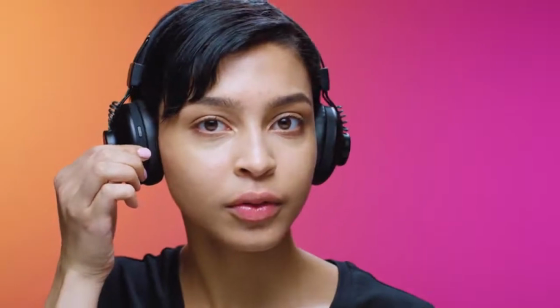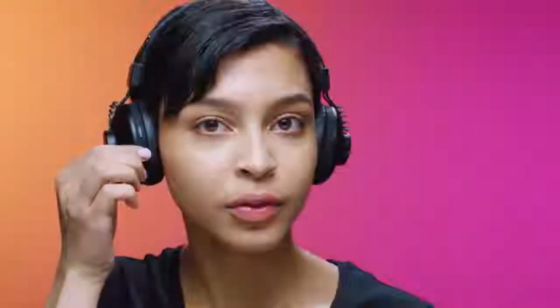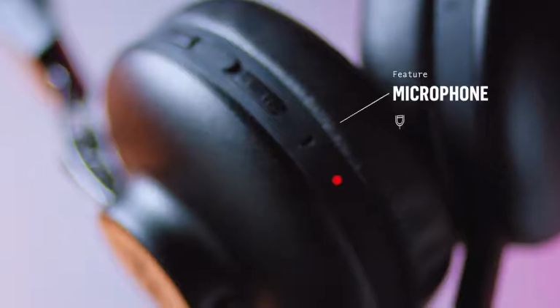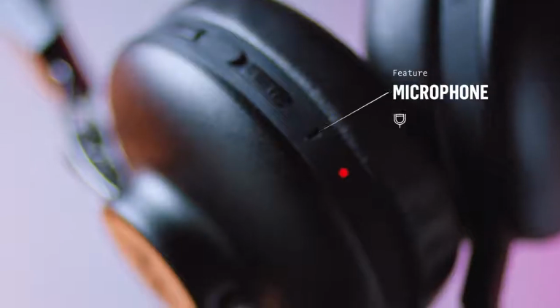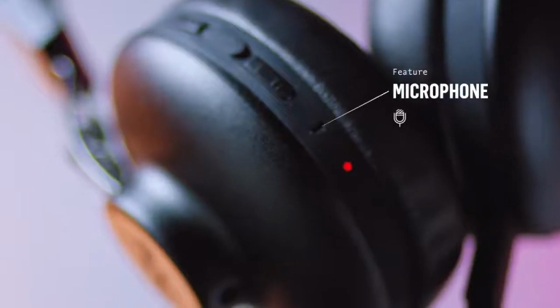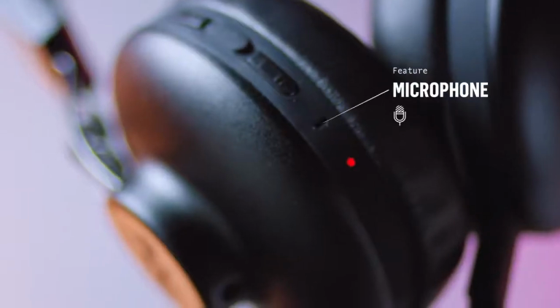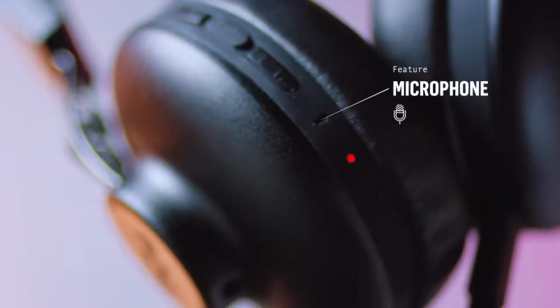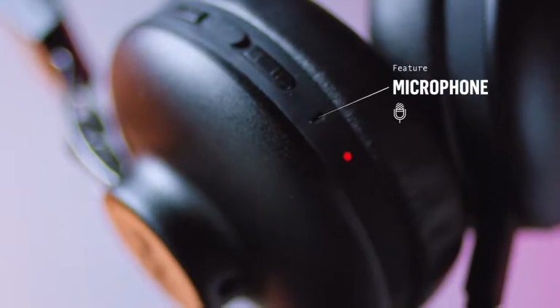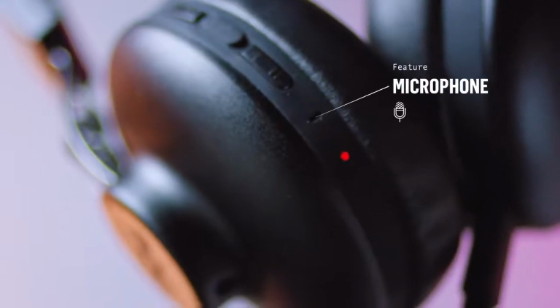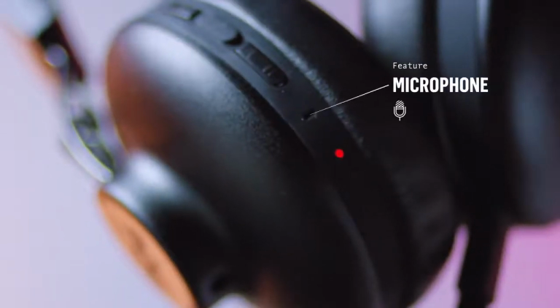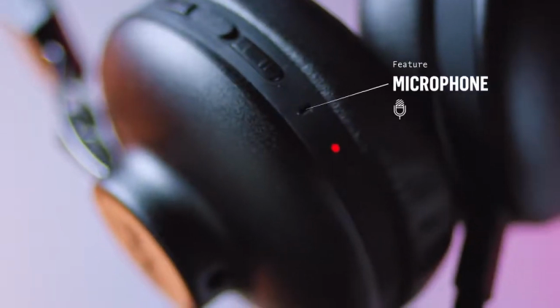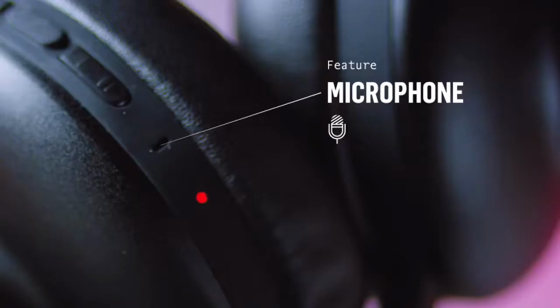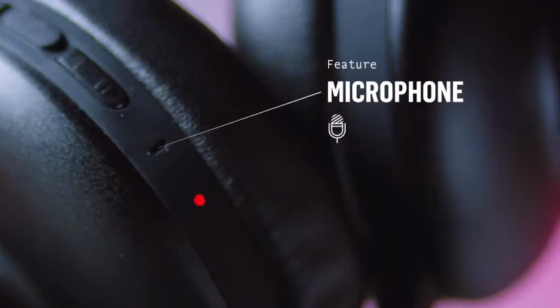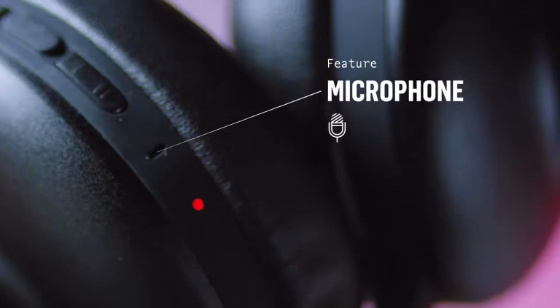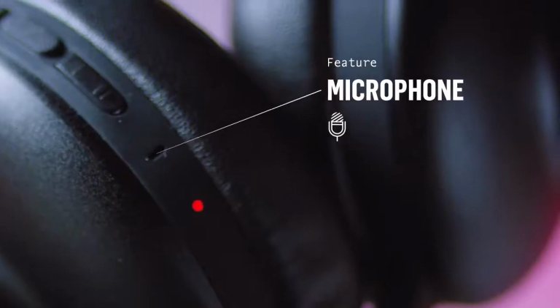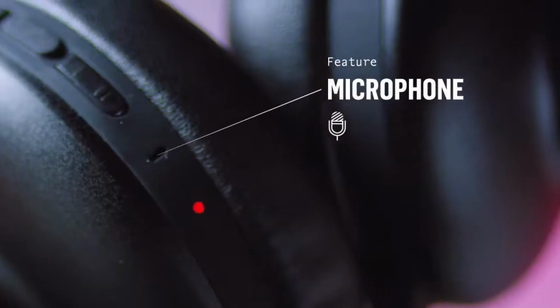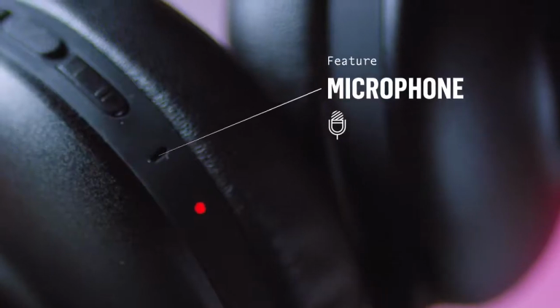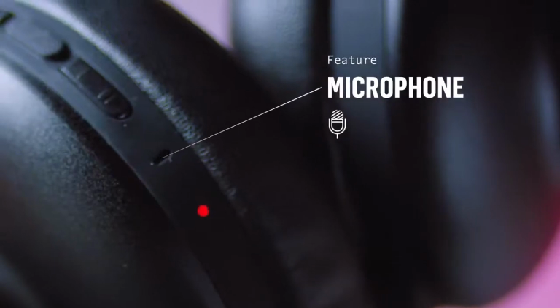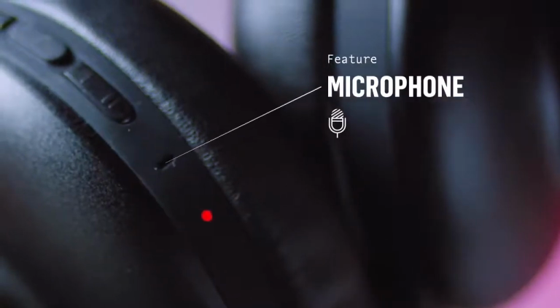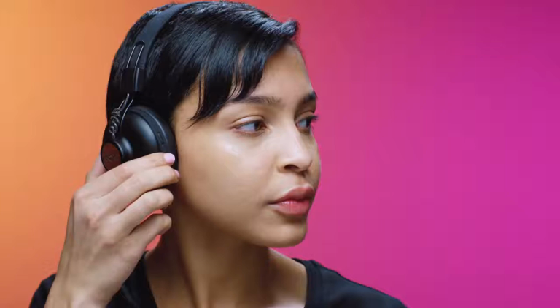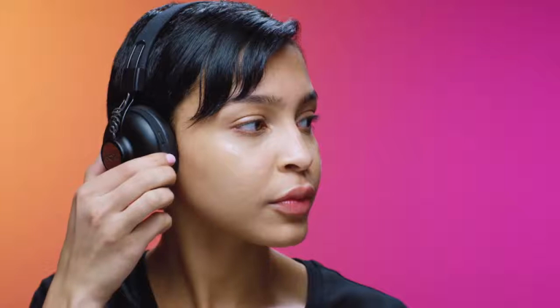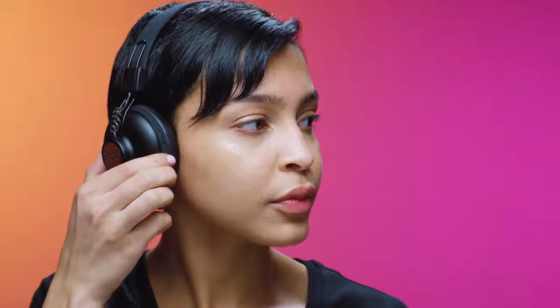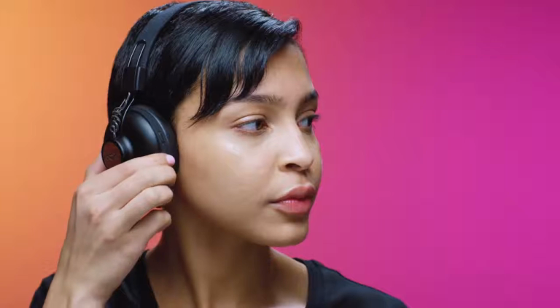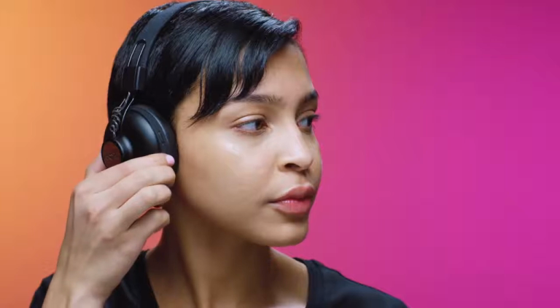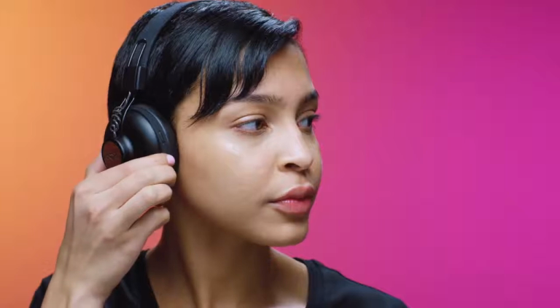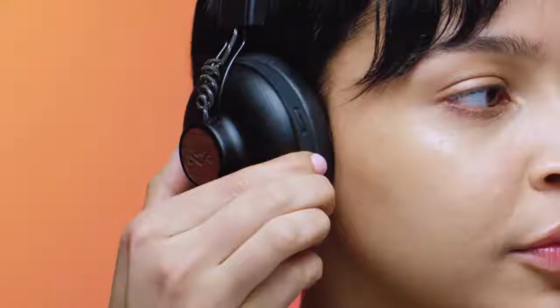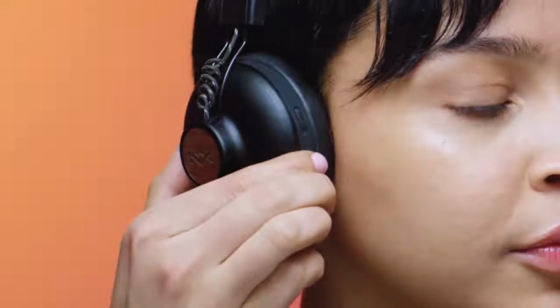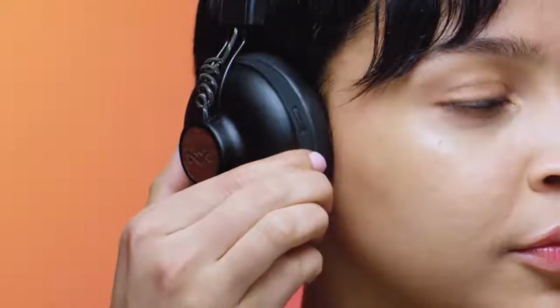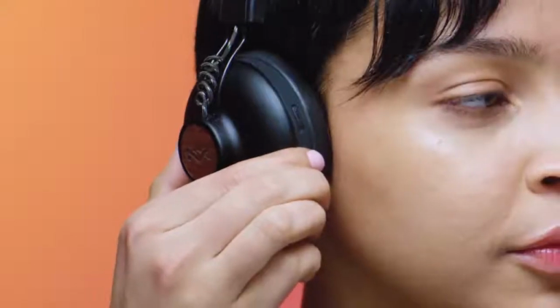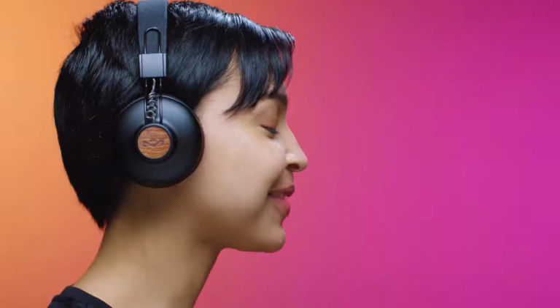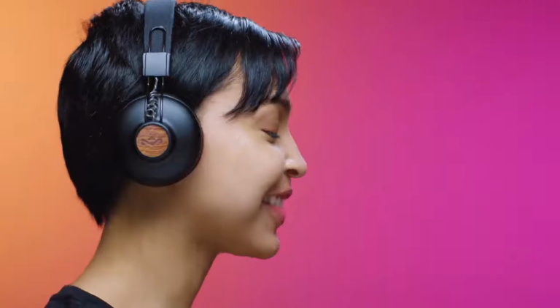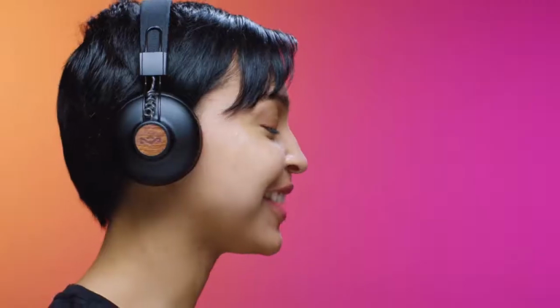The onboard microphone grants access to incoming calls. To talk, simply click the middle button.